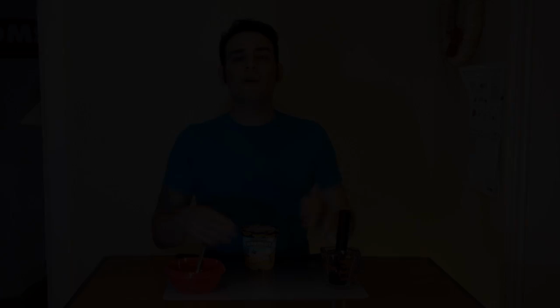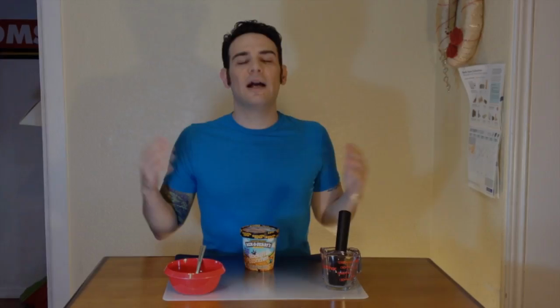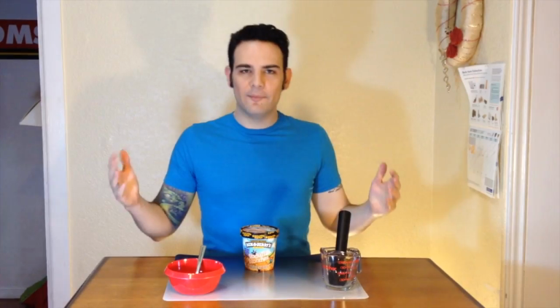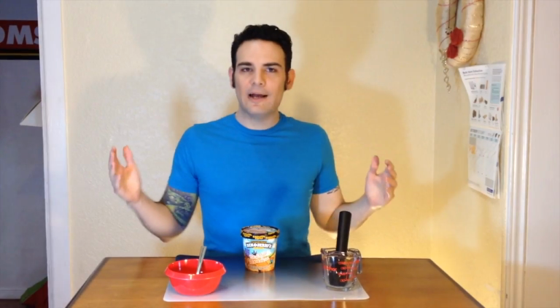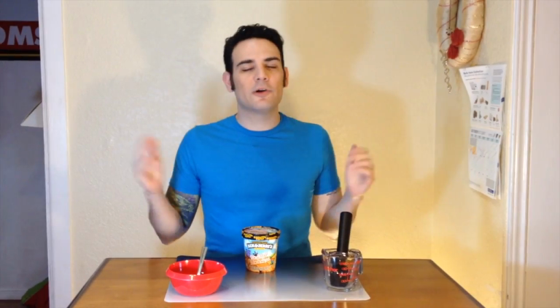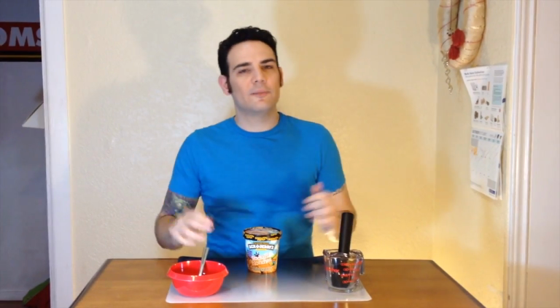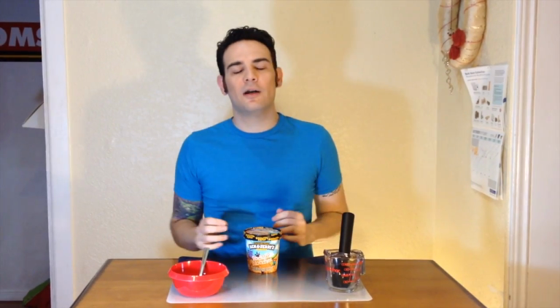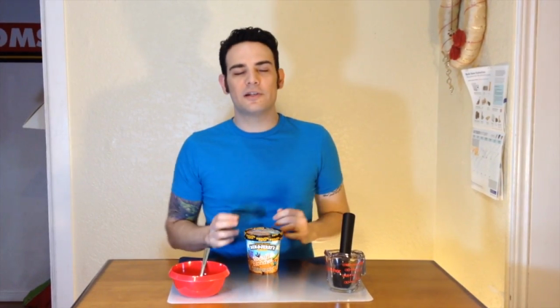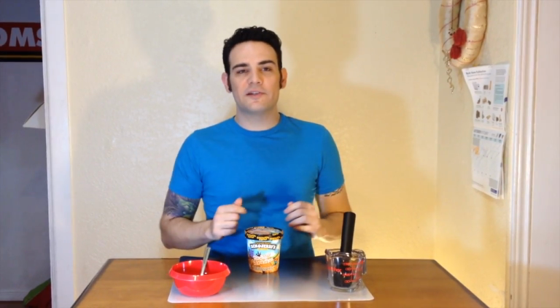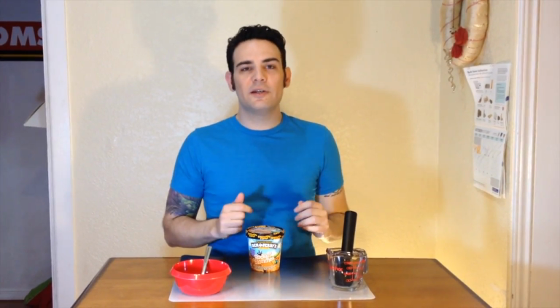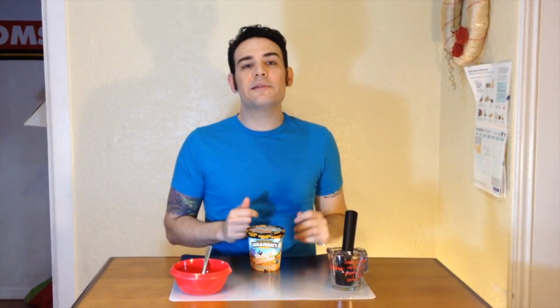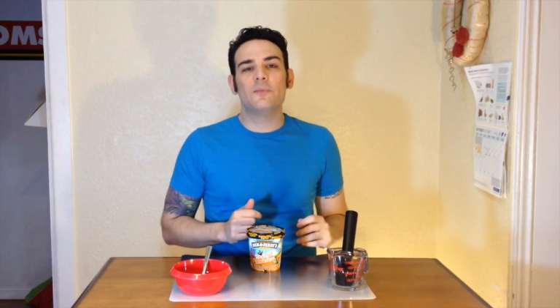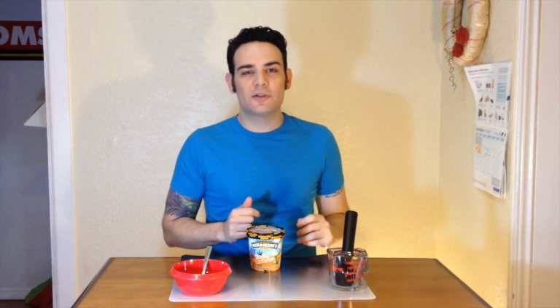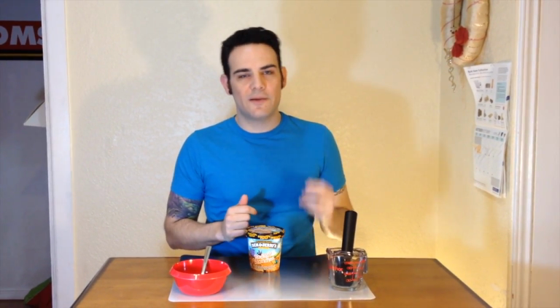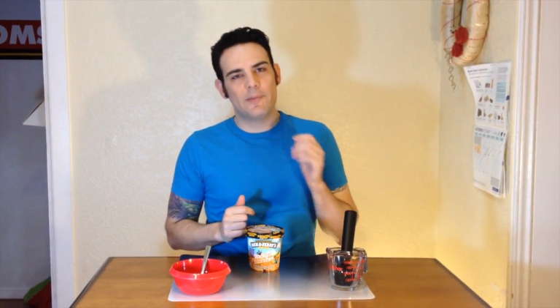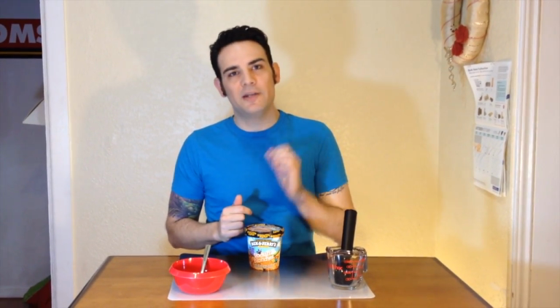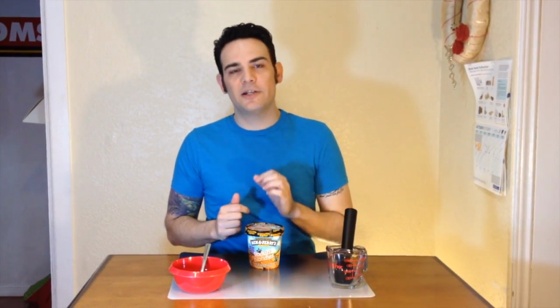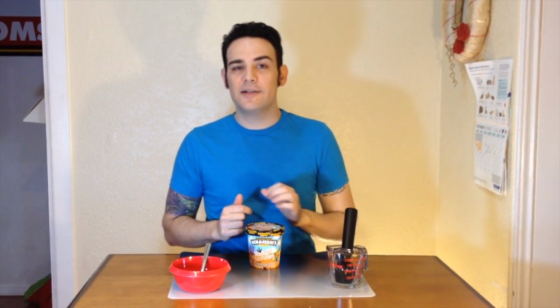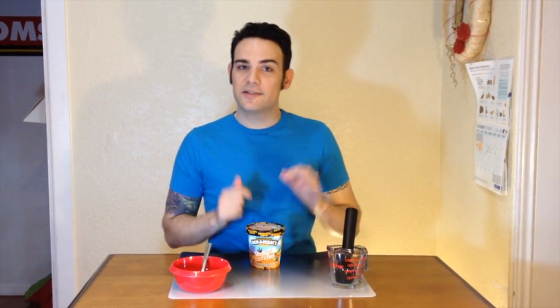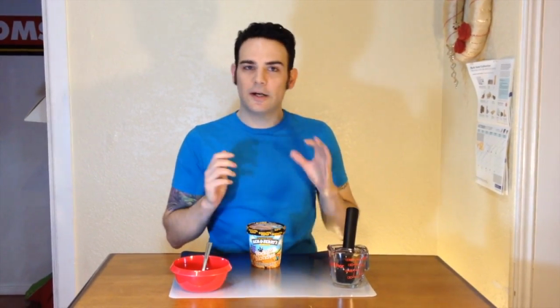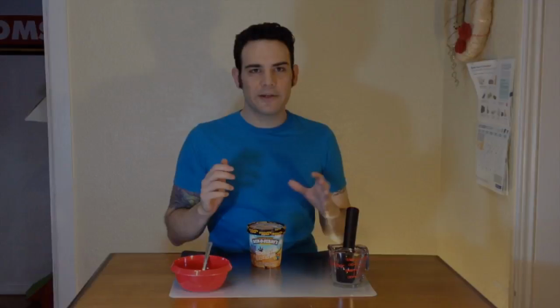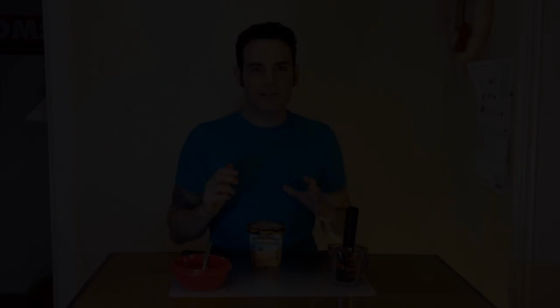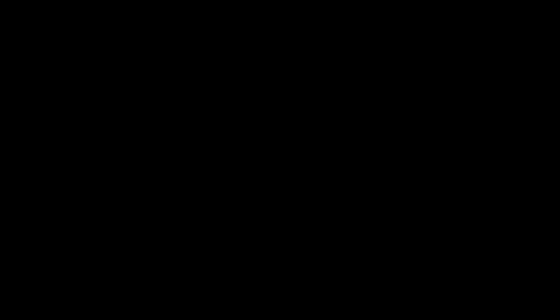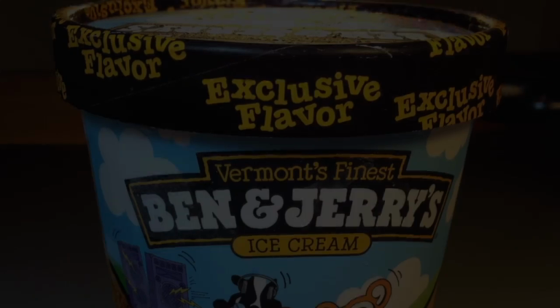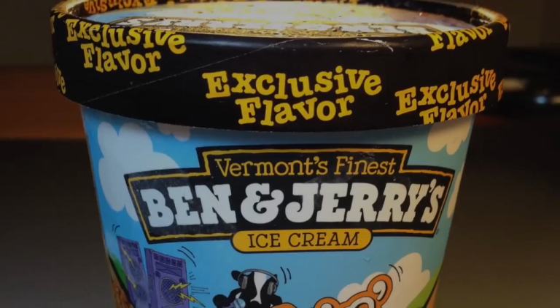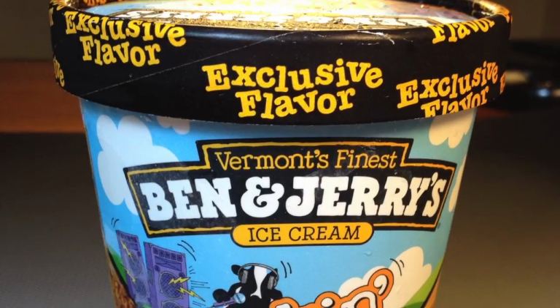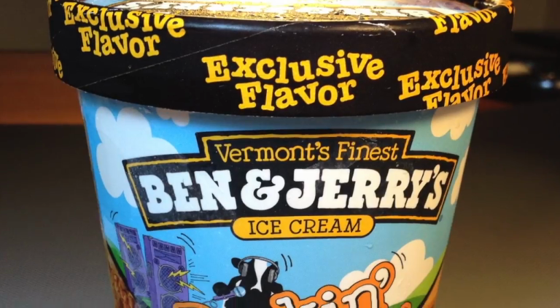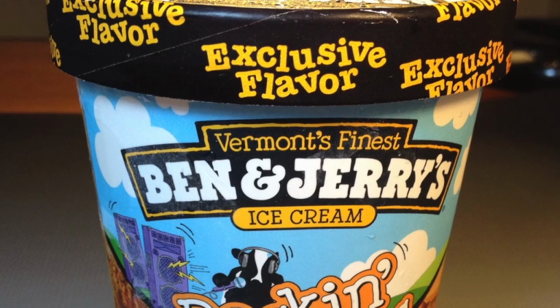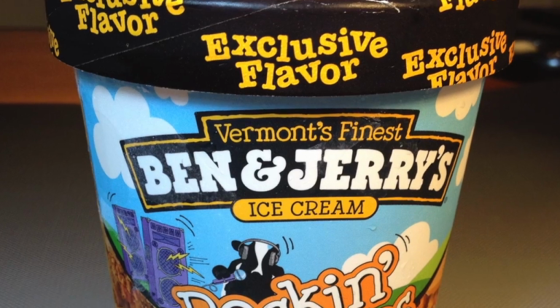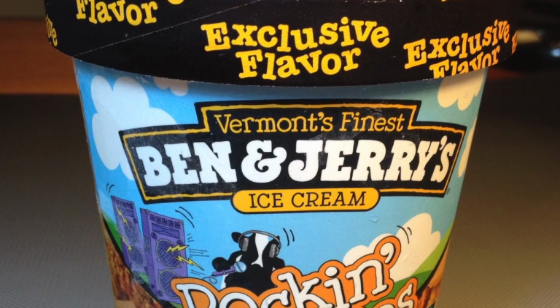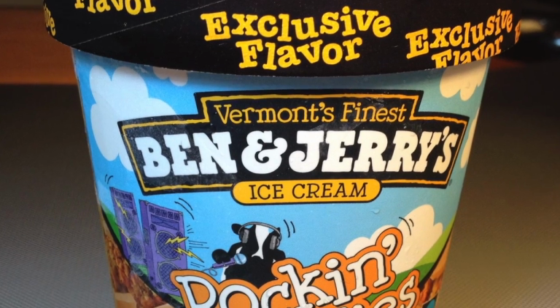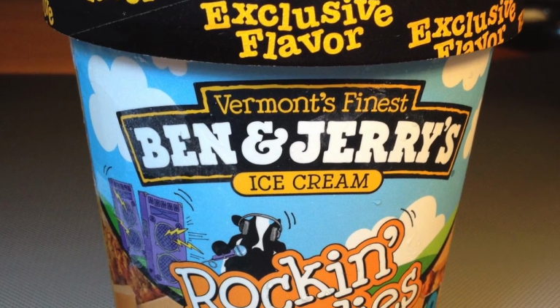Hi, I'm Matt. Welcome to Matt Hart's Ice Cream. Today I'll be trying Ben & Jerry's Target Exclusive Flavor, Rock & Blonde.